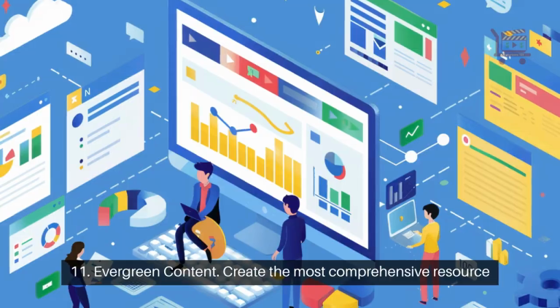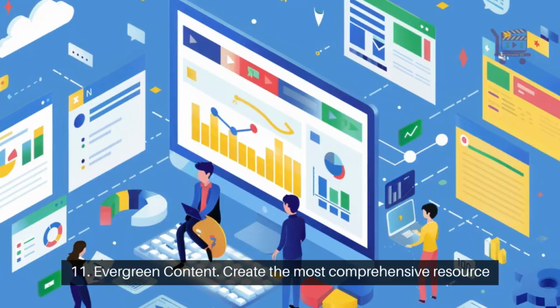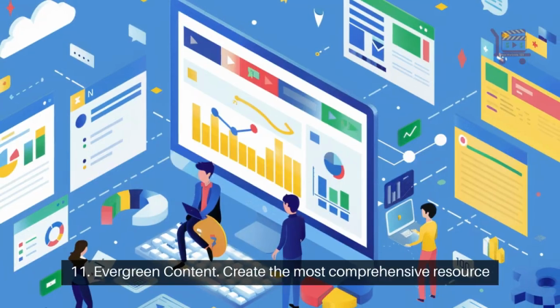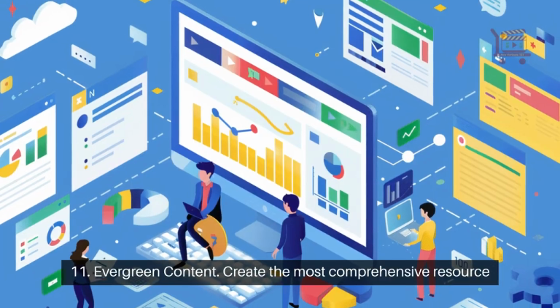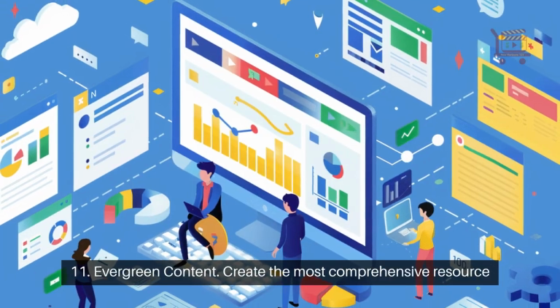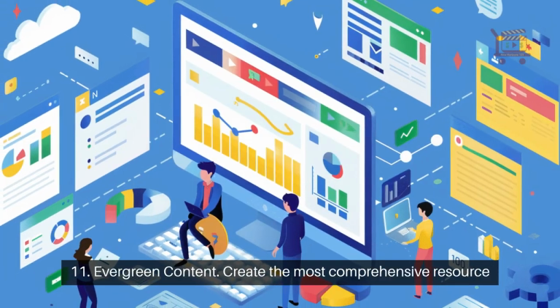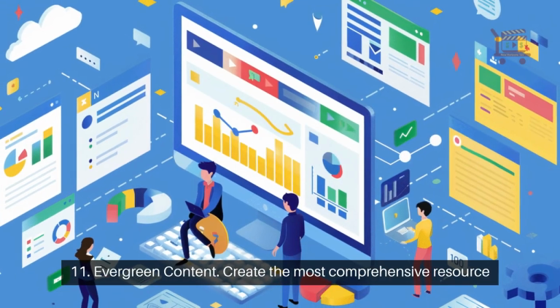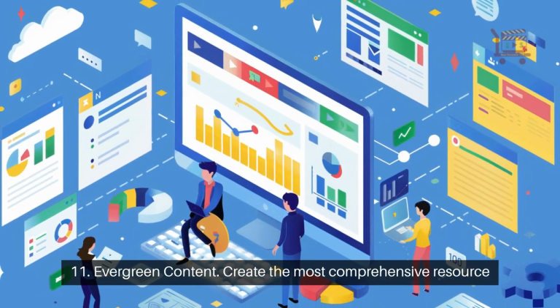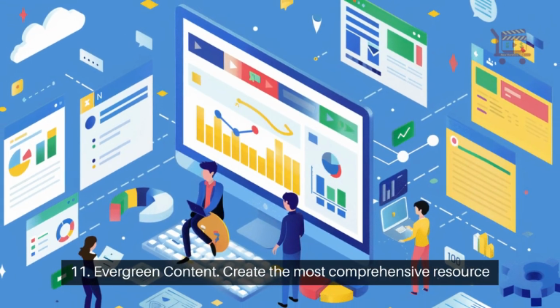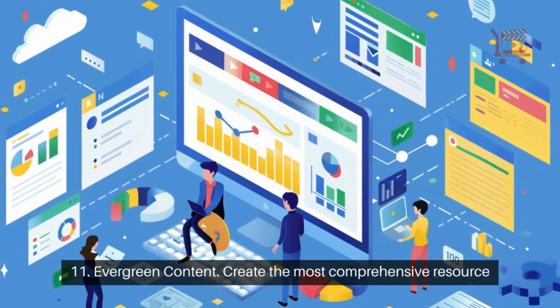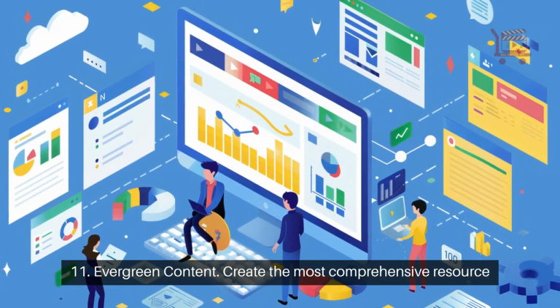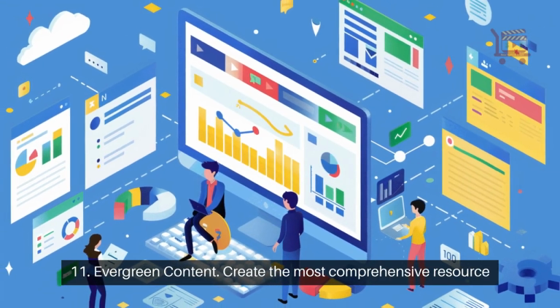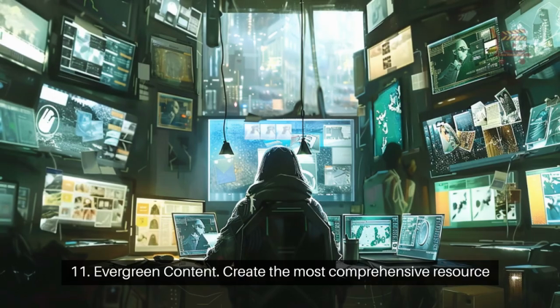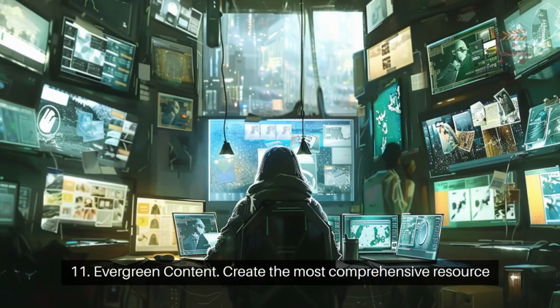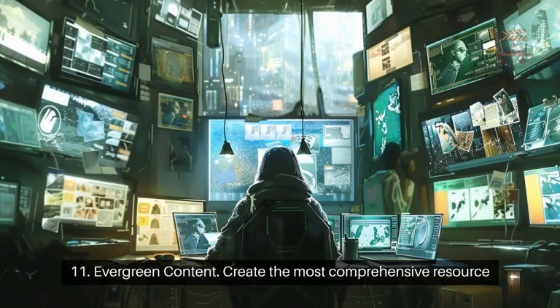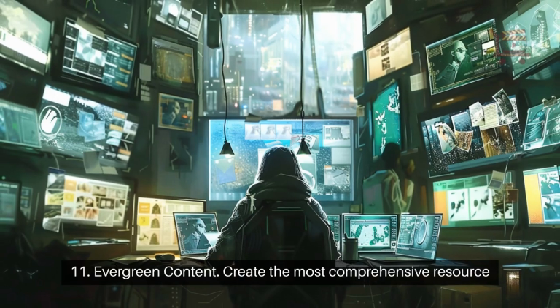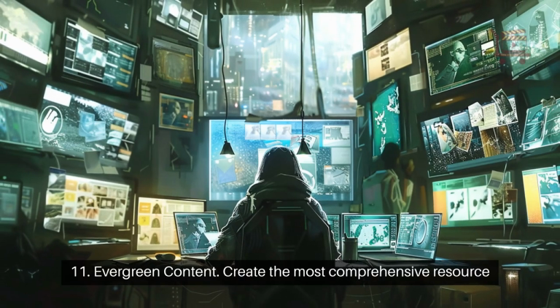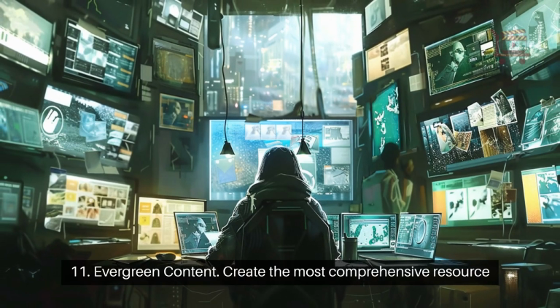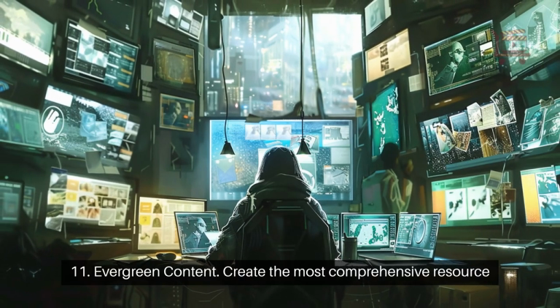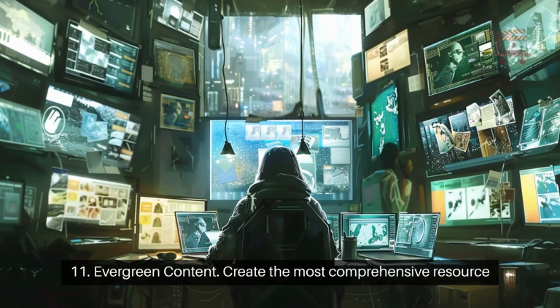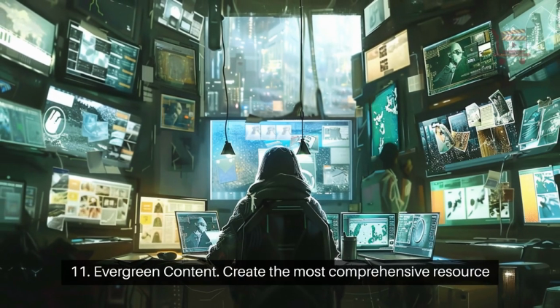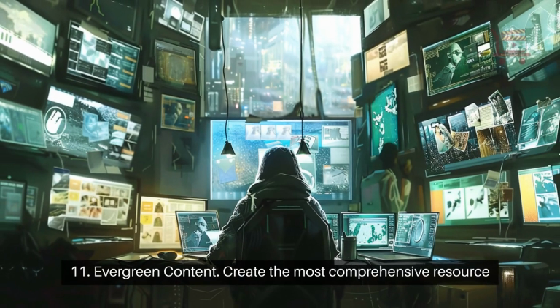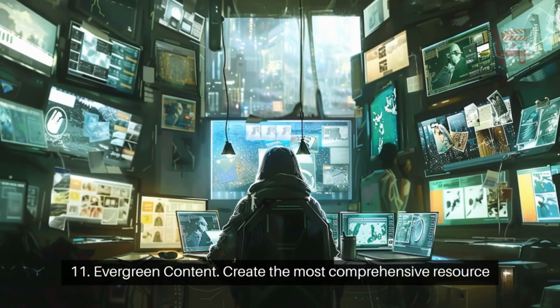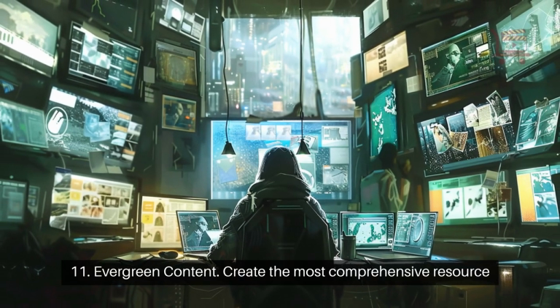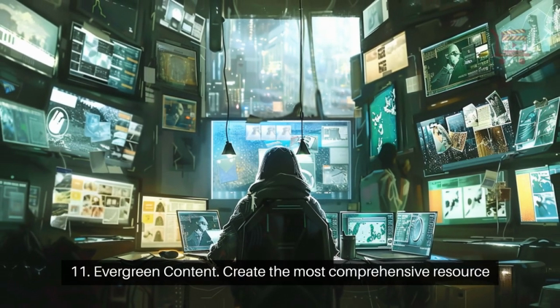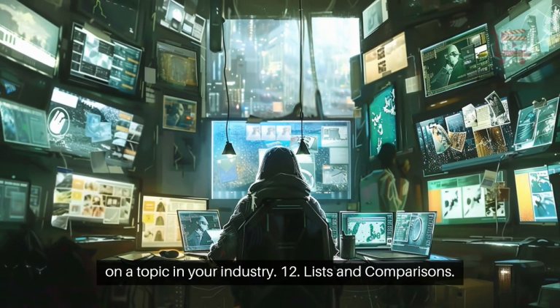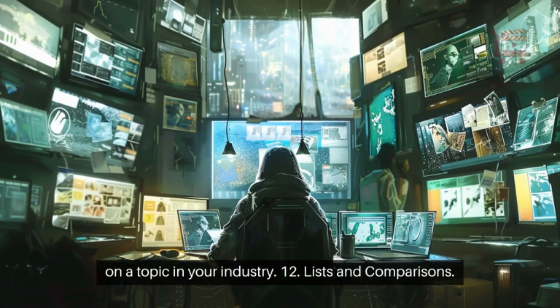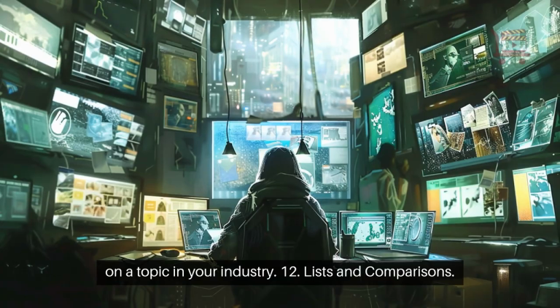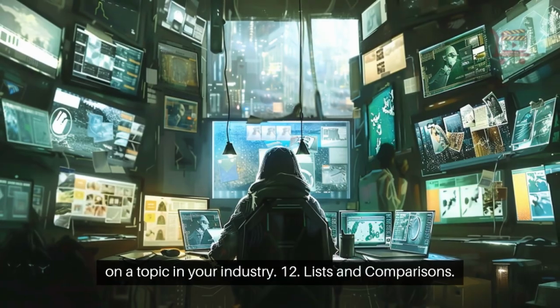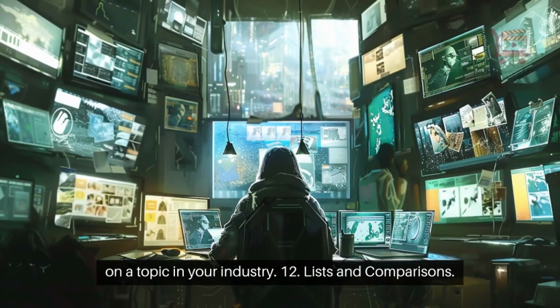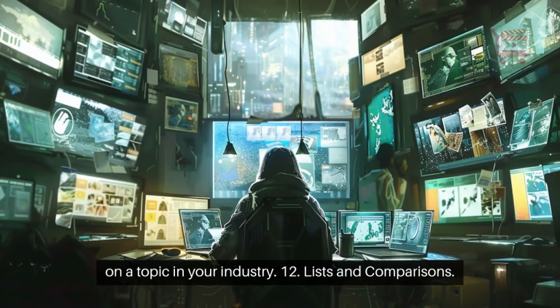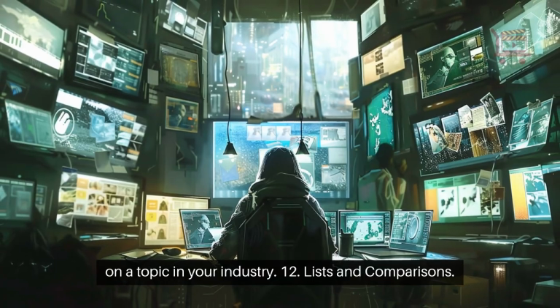11. Evergreen content. Create the most comprehensive resource on a topic in your industry.